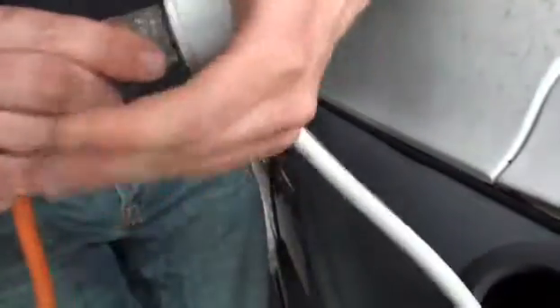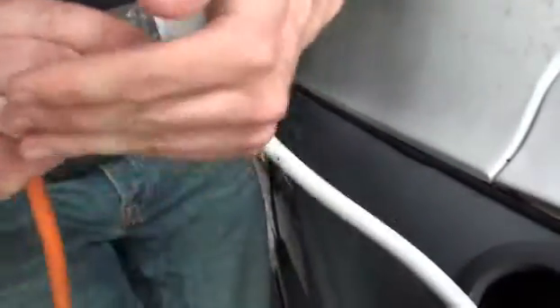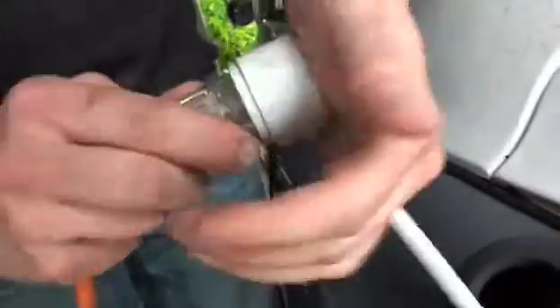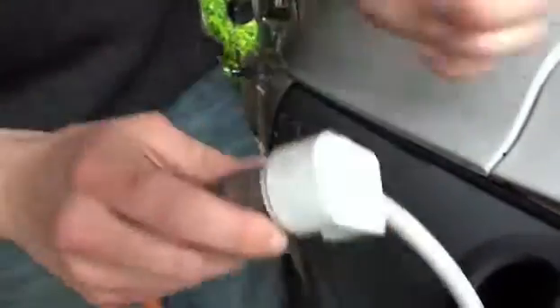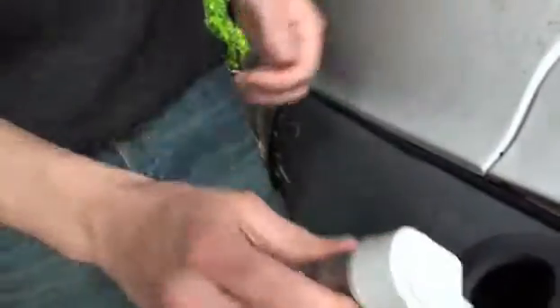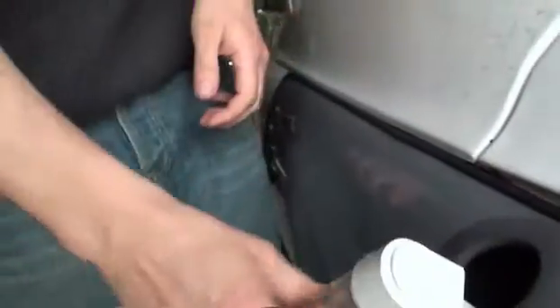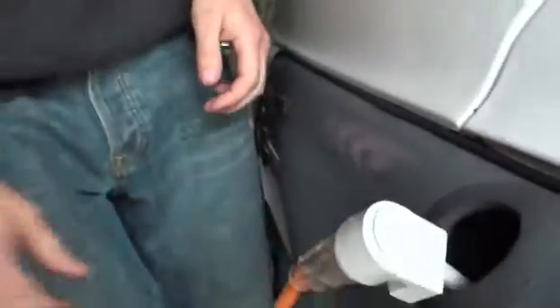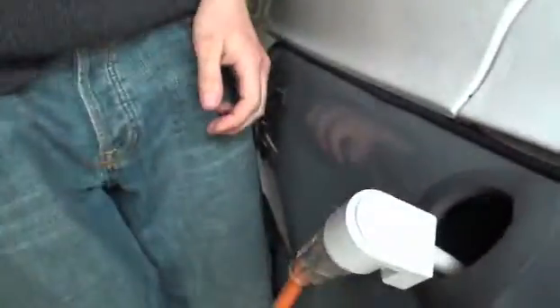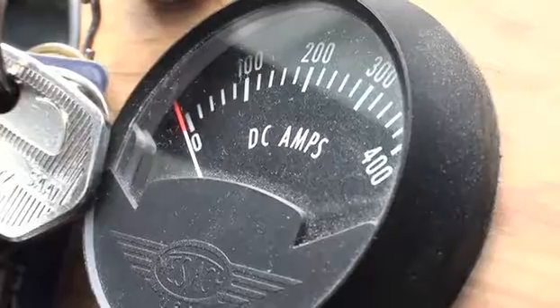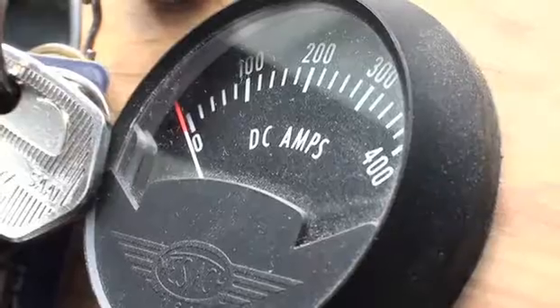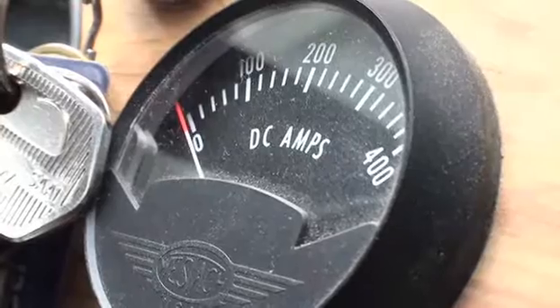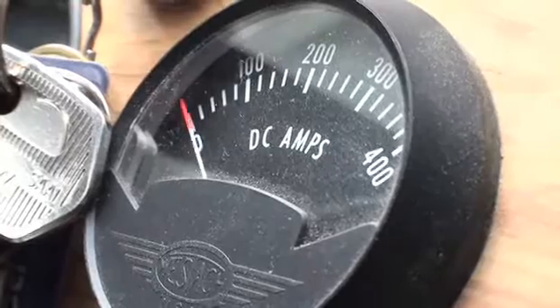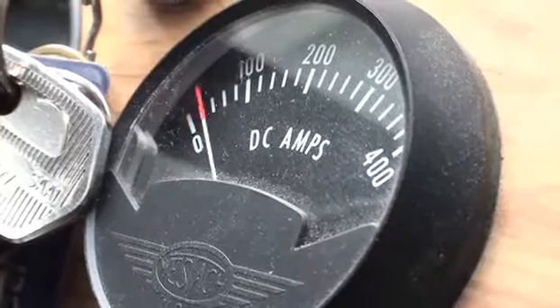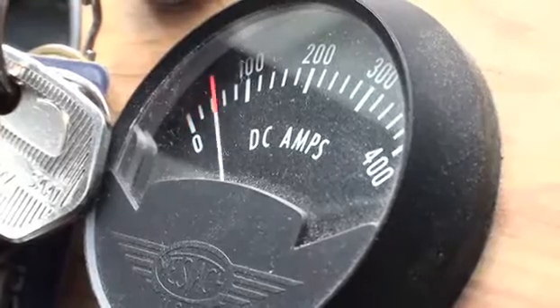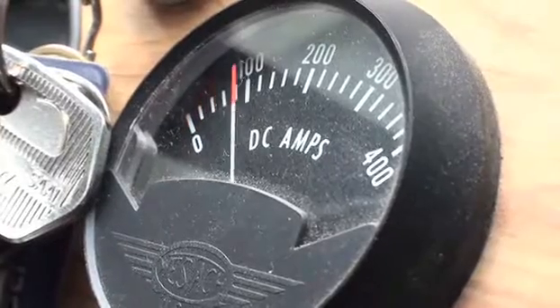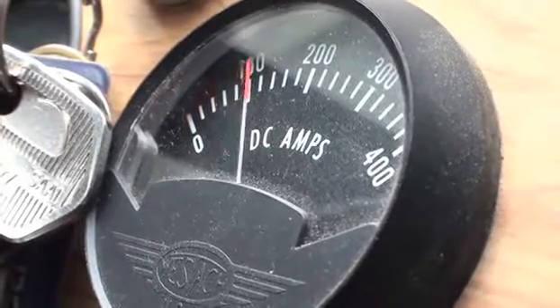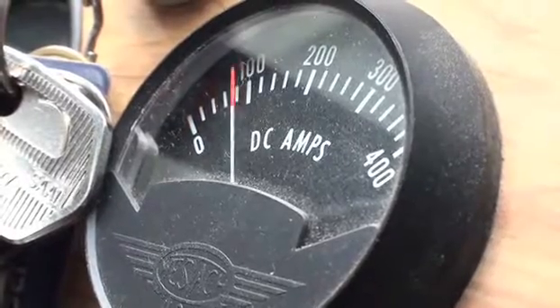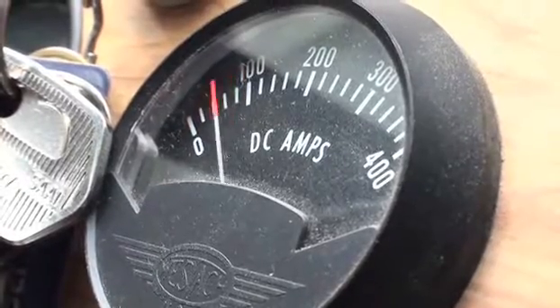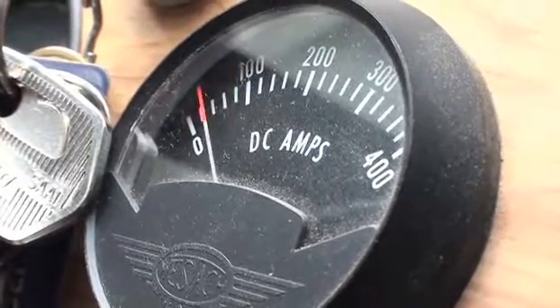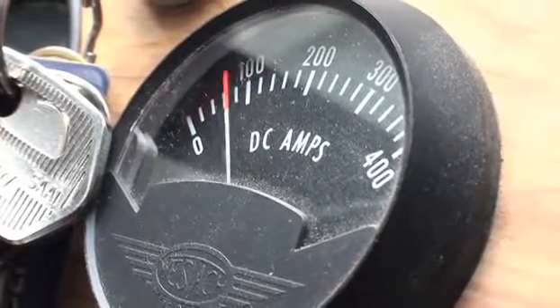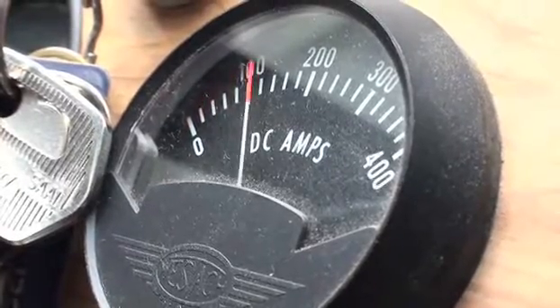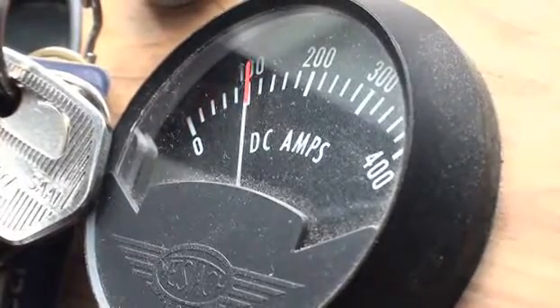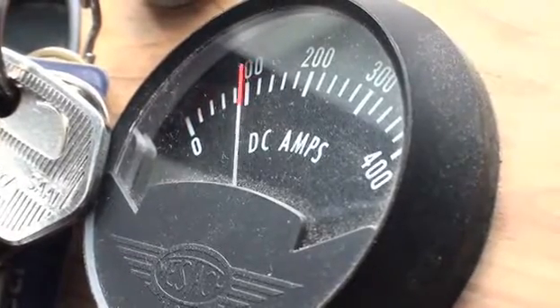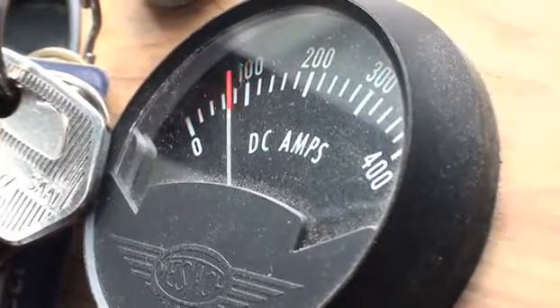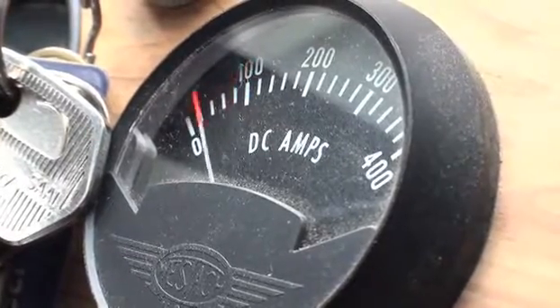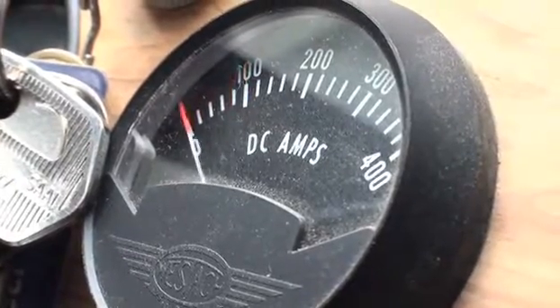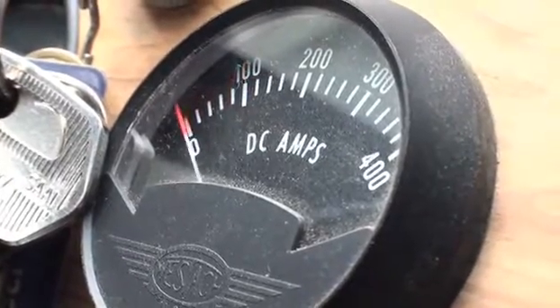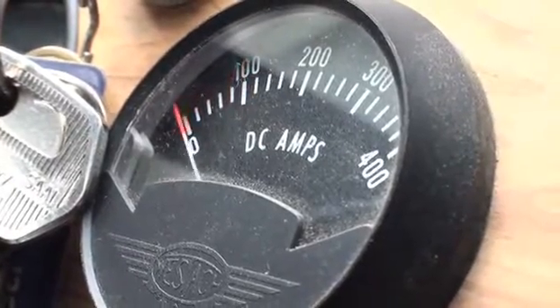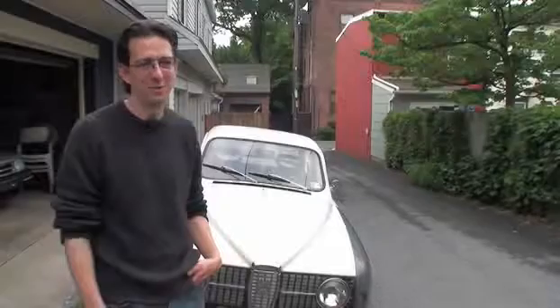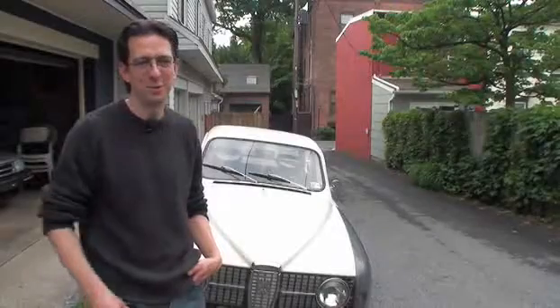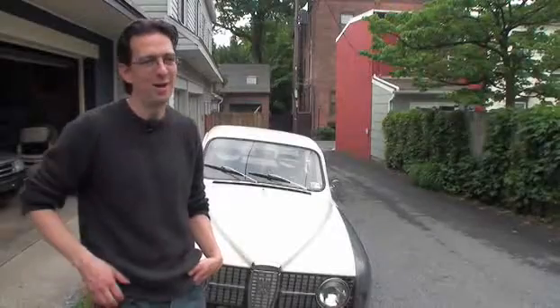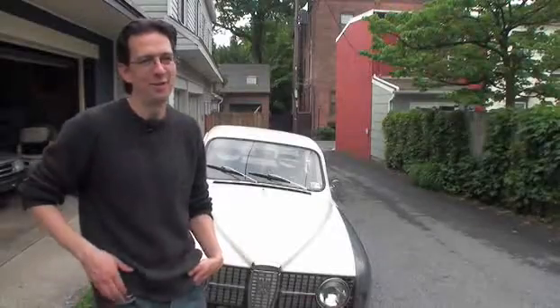I come in at night, every second or third night, and I'll plug it in, just to a wall outlet.